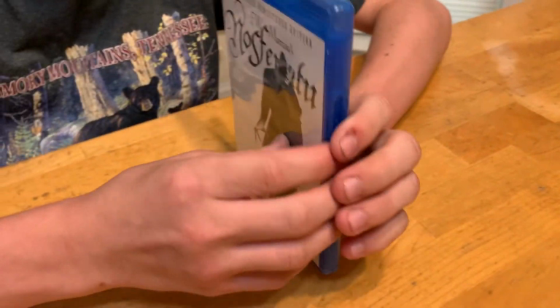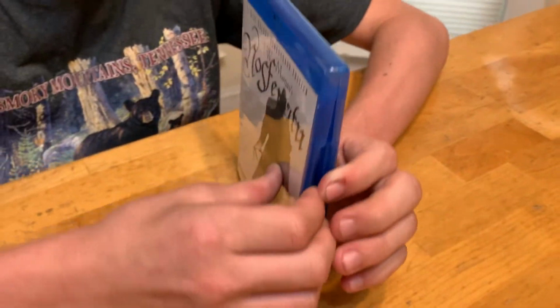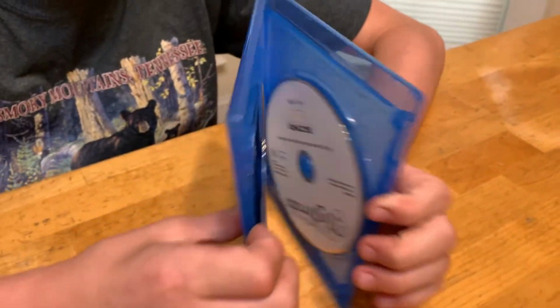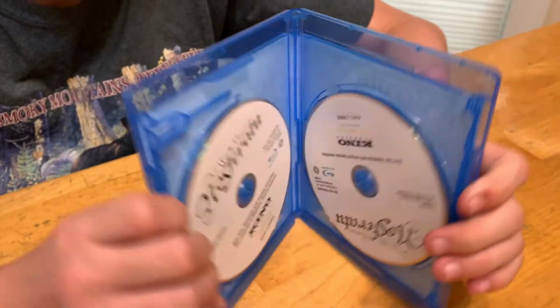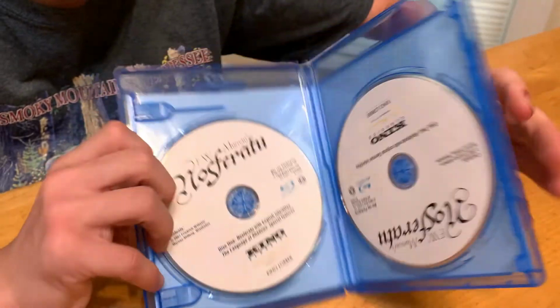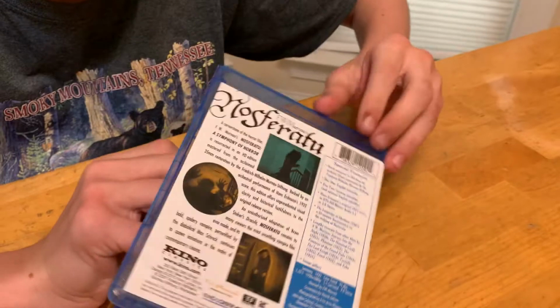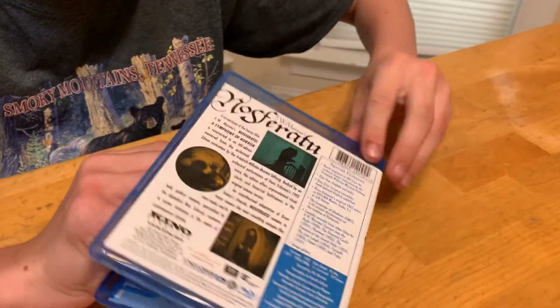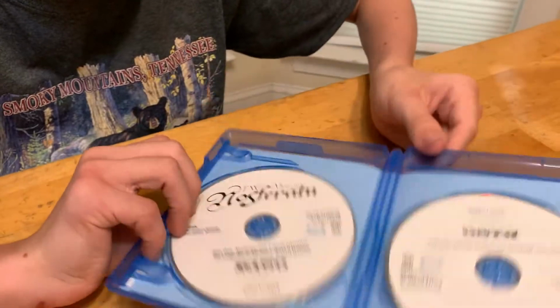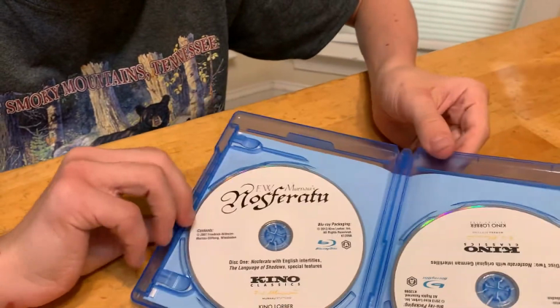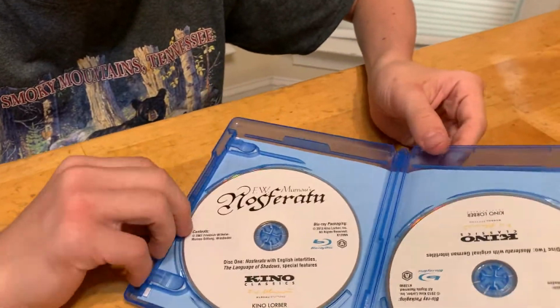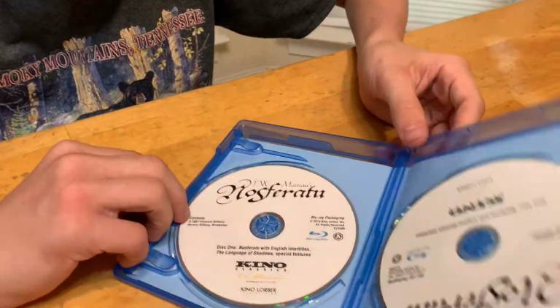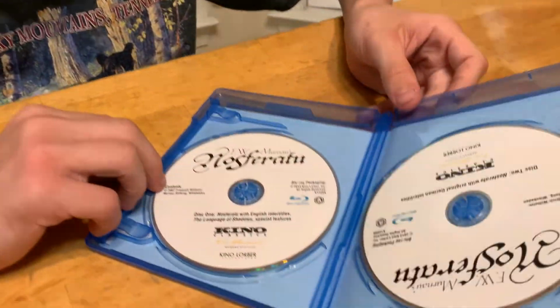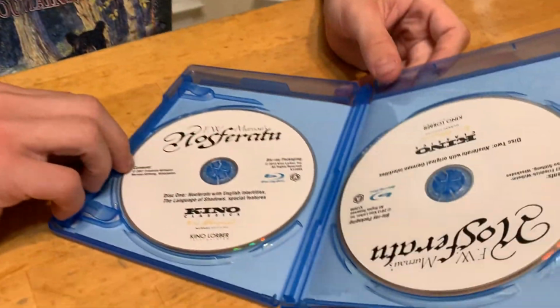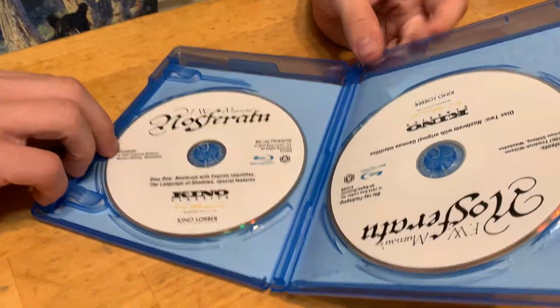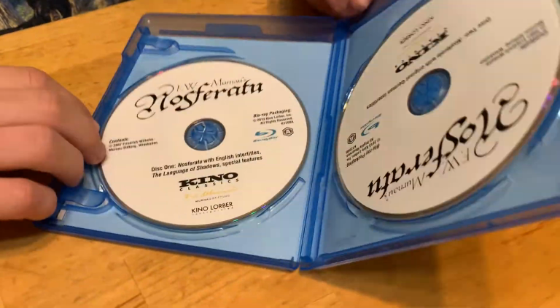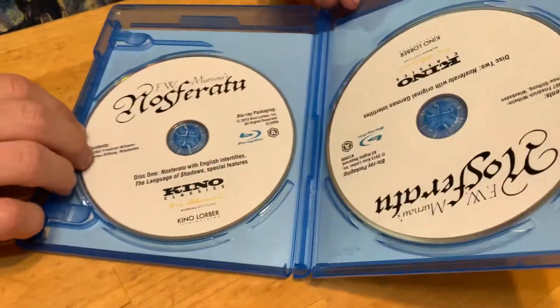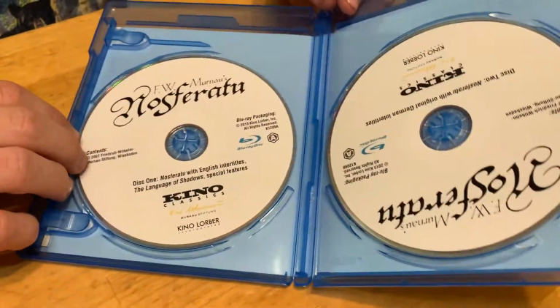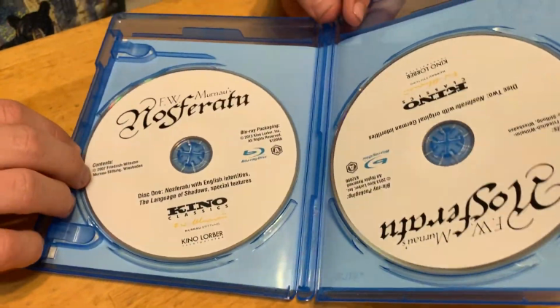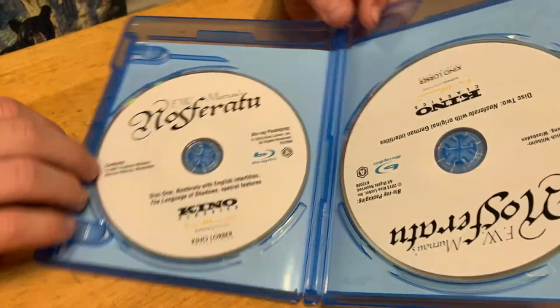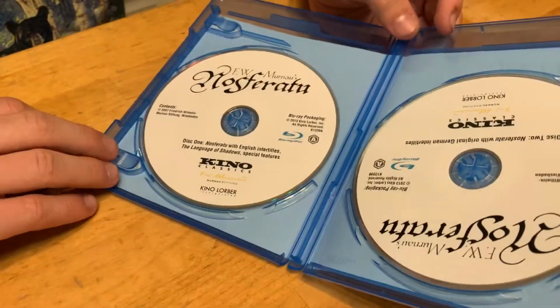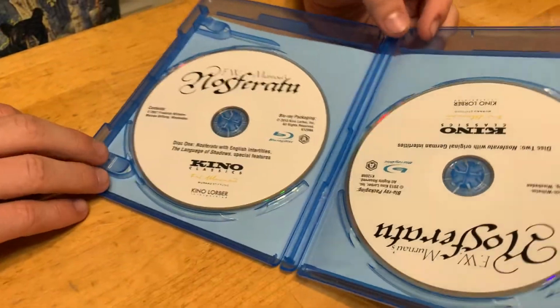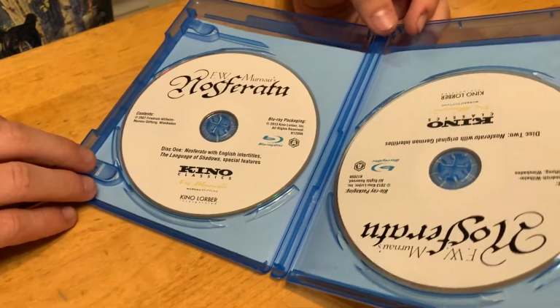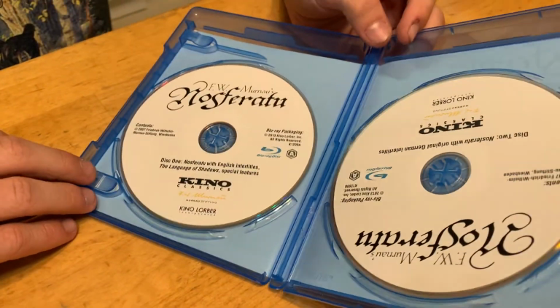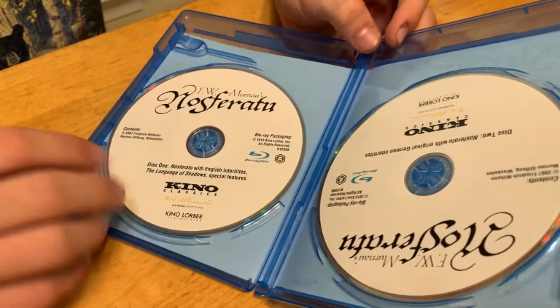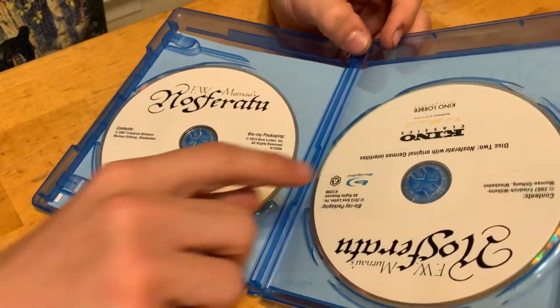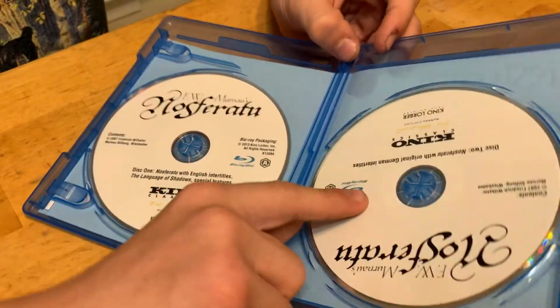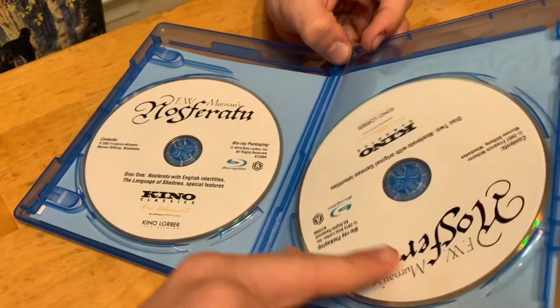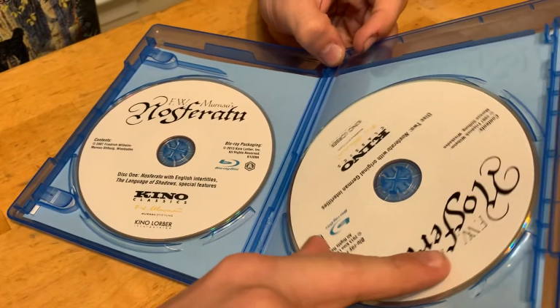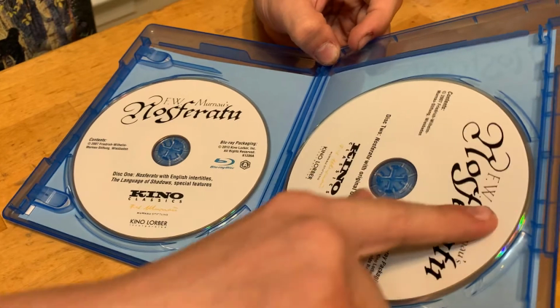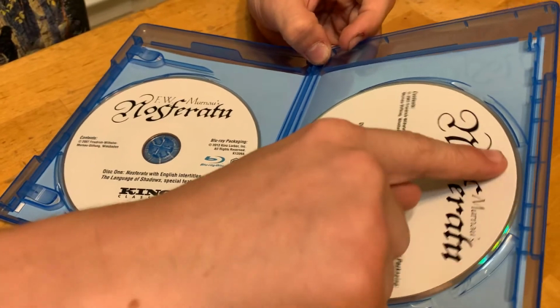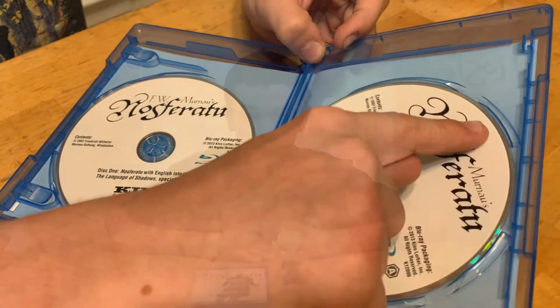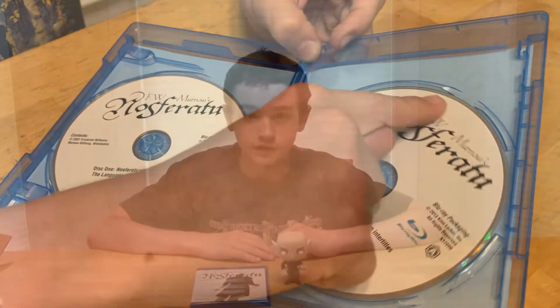And also, on the inside, it's two discs. One of those — oh yeah, that's Blu-ray.